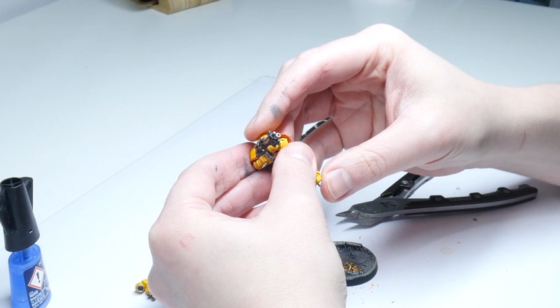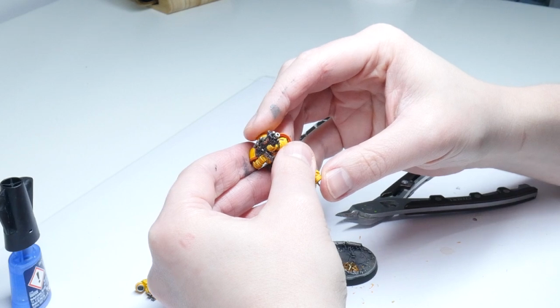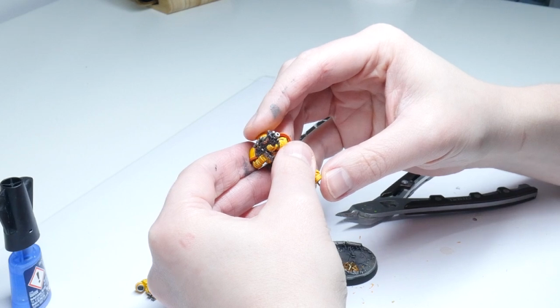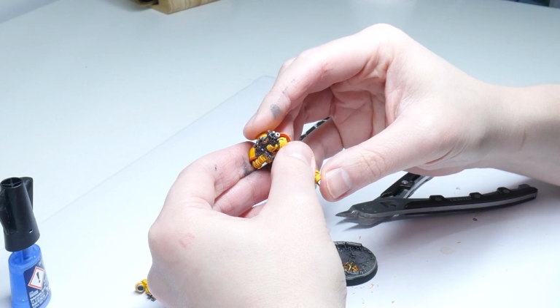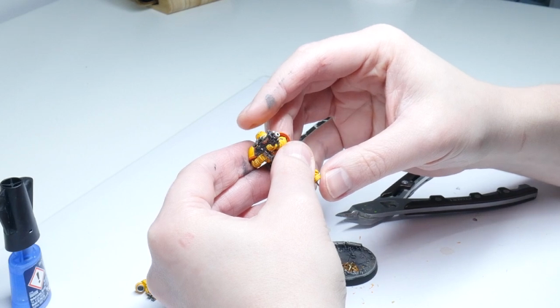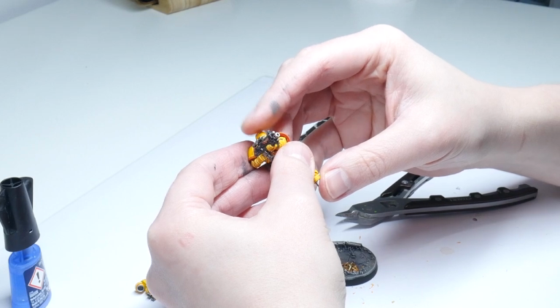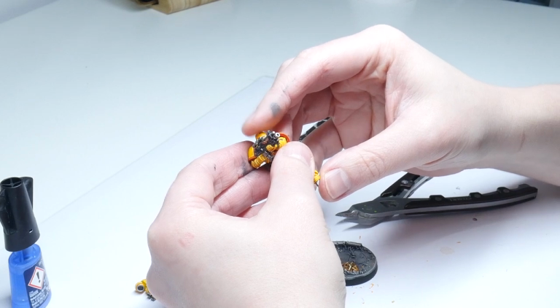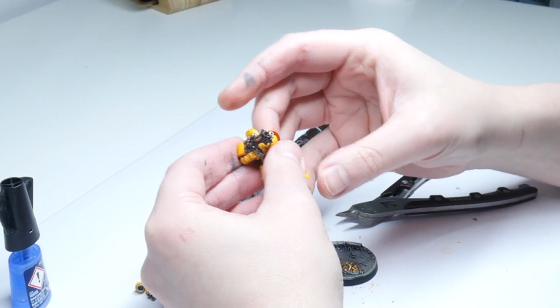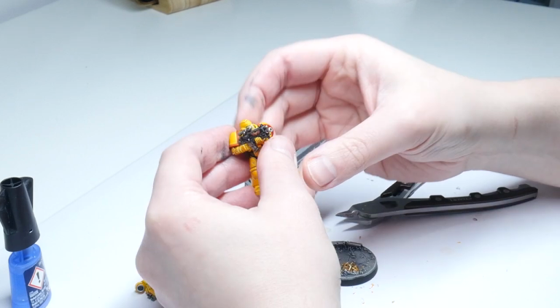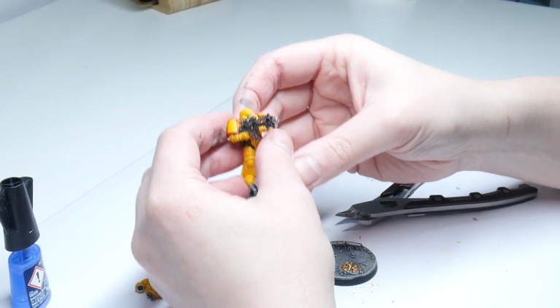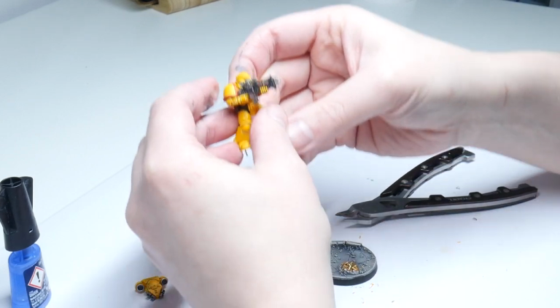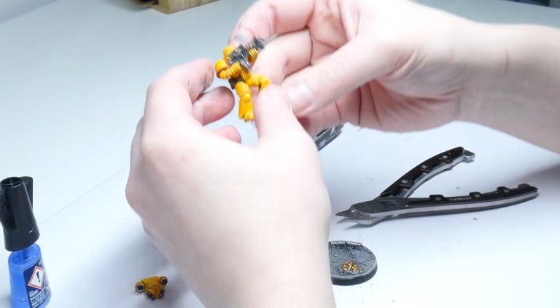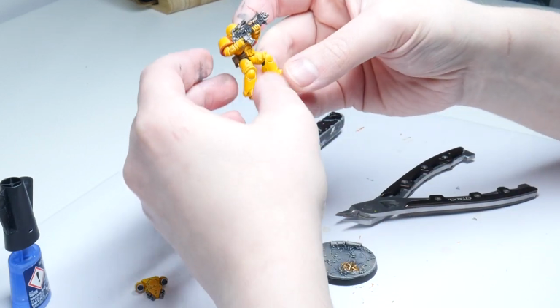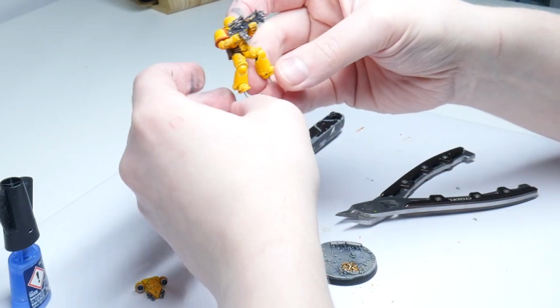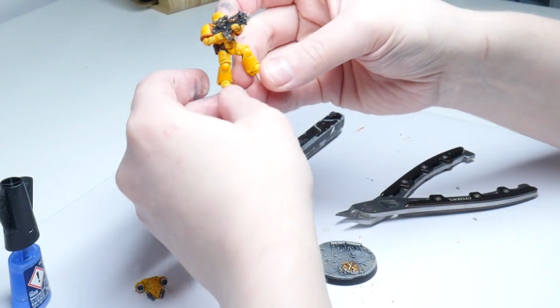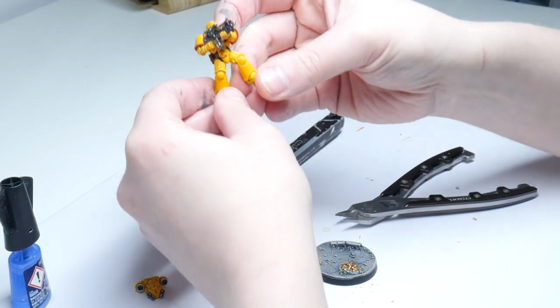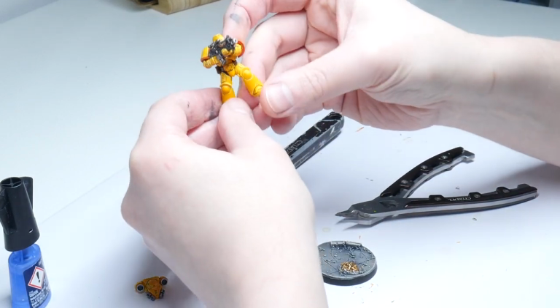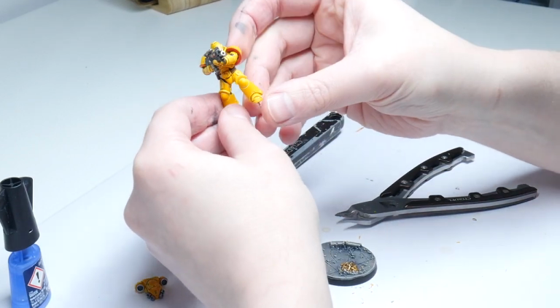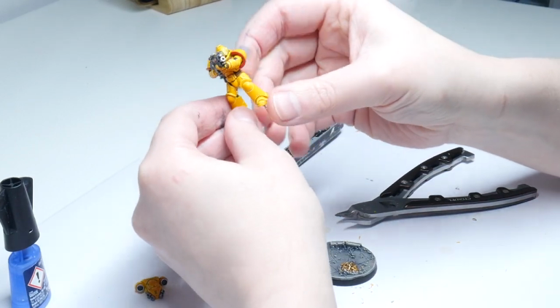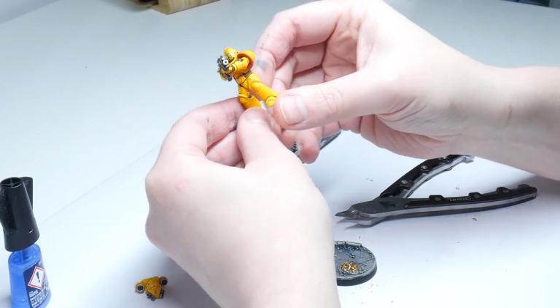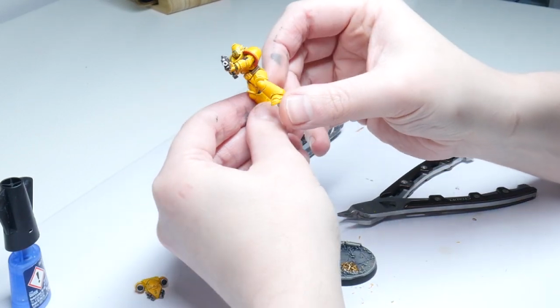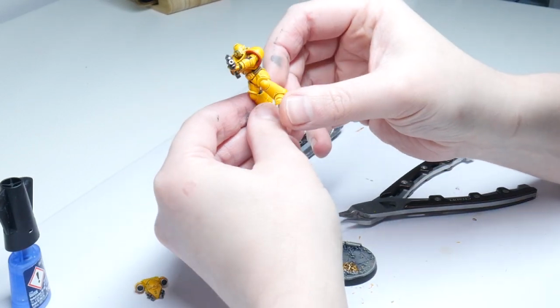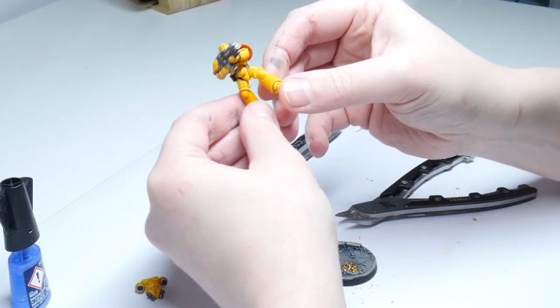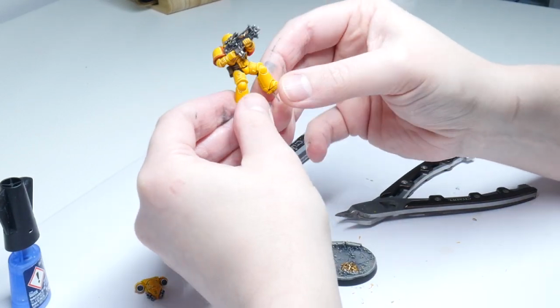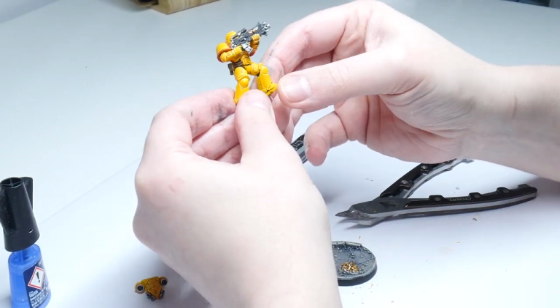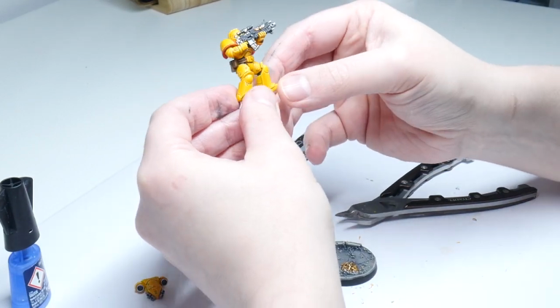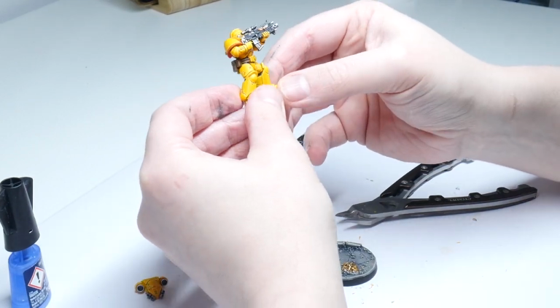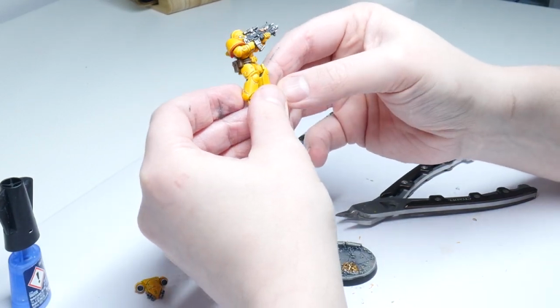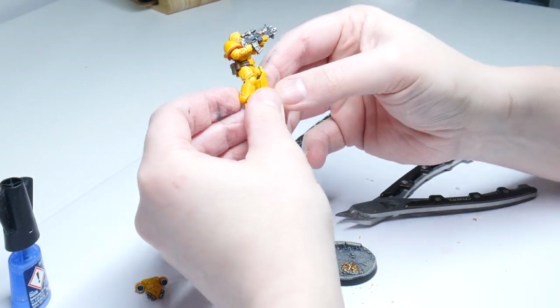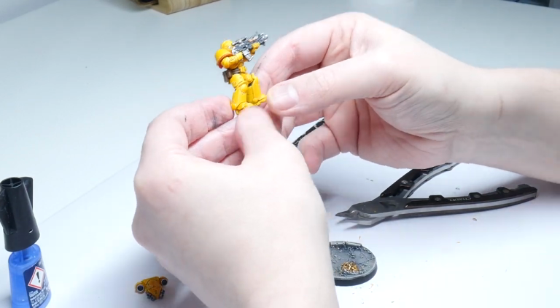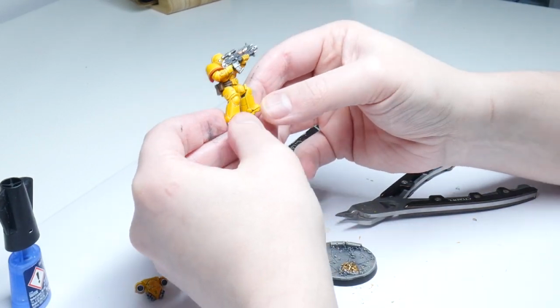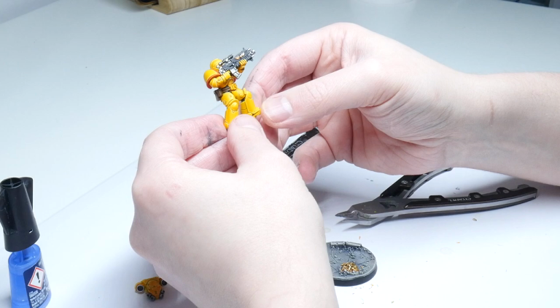In this video I'm exploring who the Imperial Fists are and have a go at painting one in the Heavy Metal style.